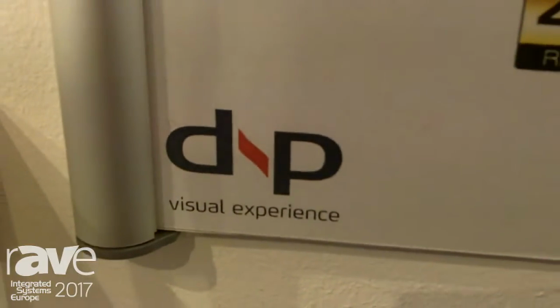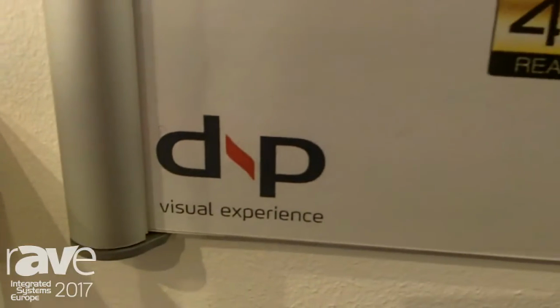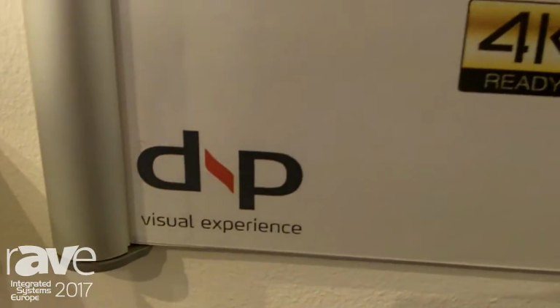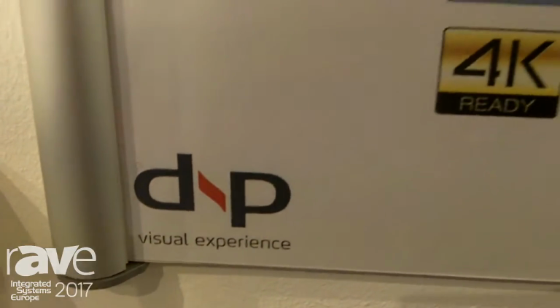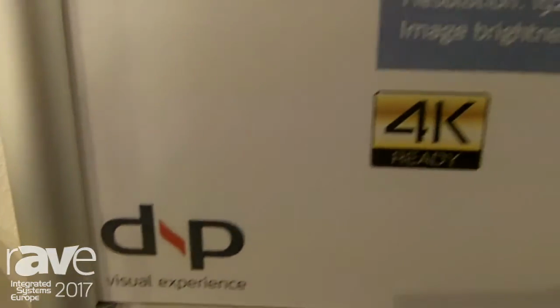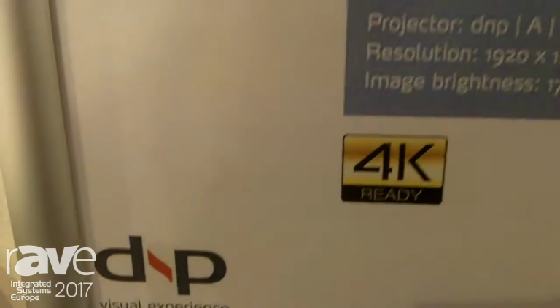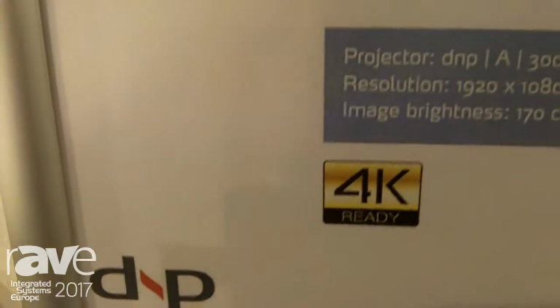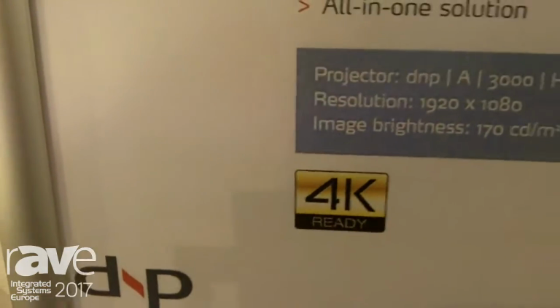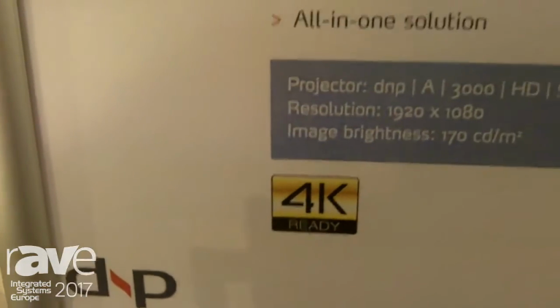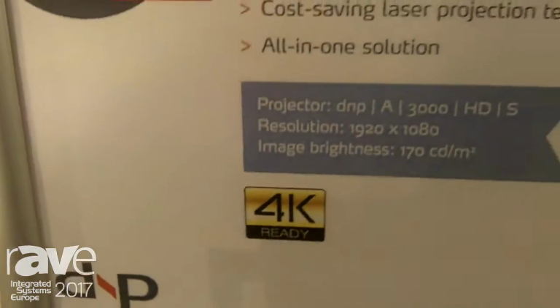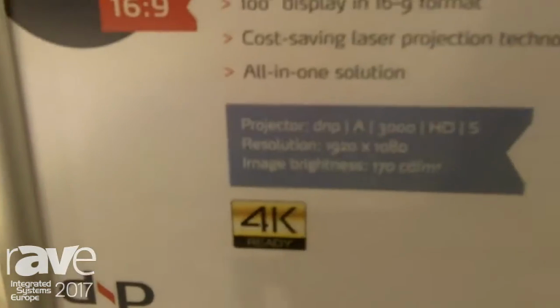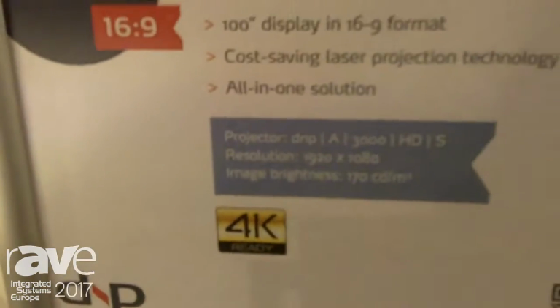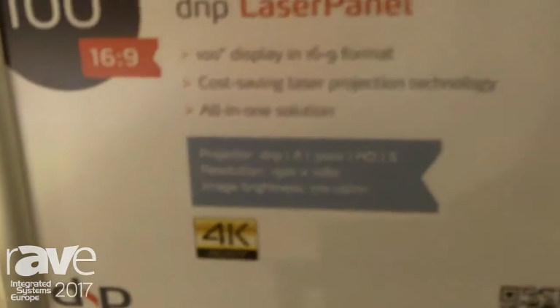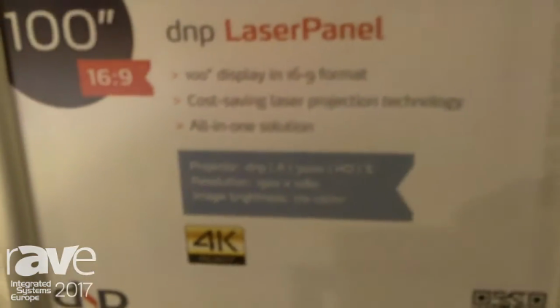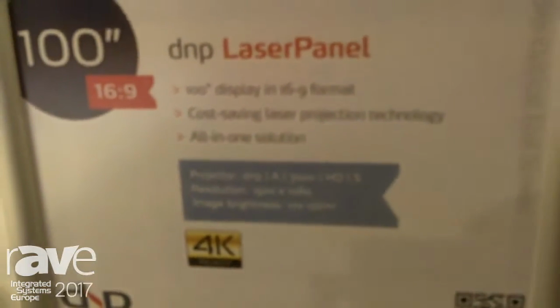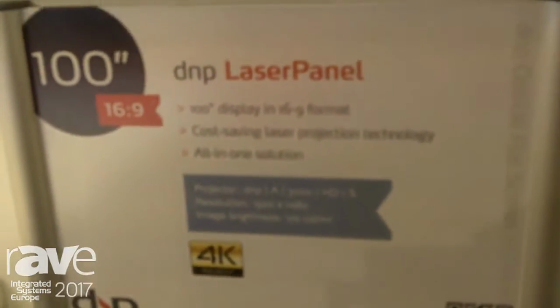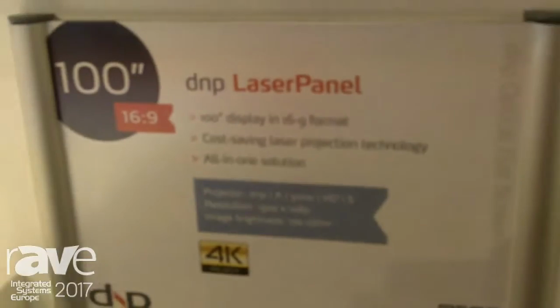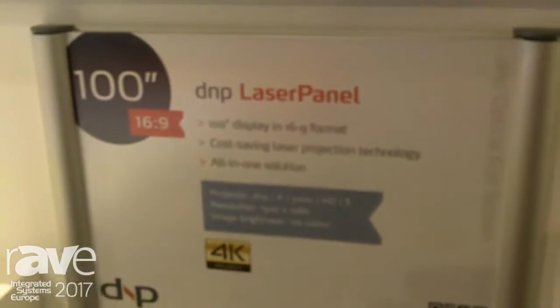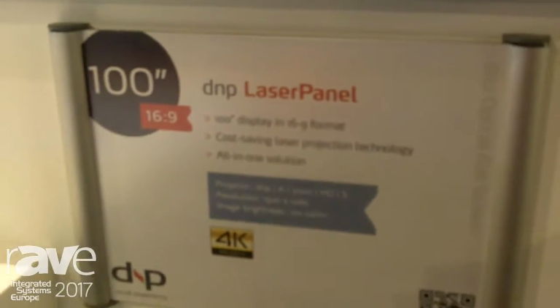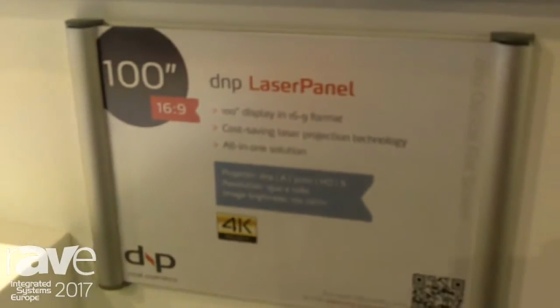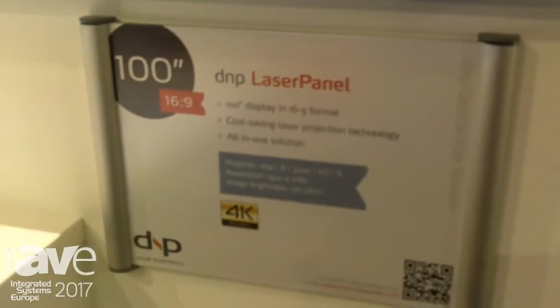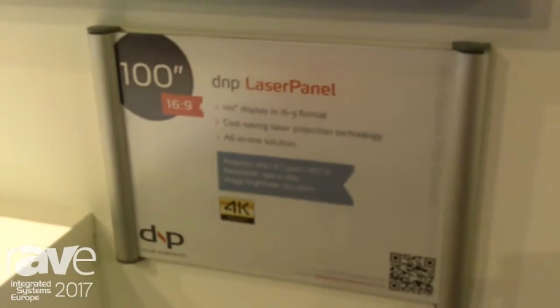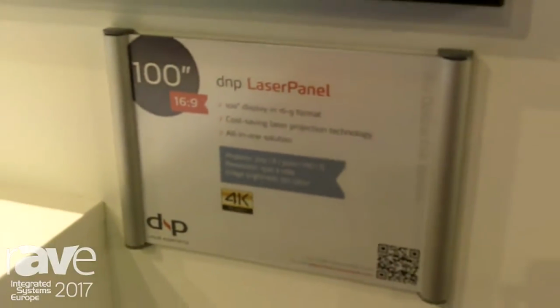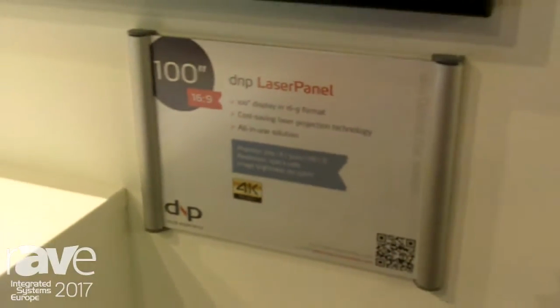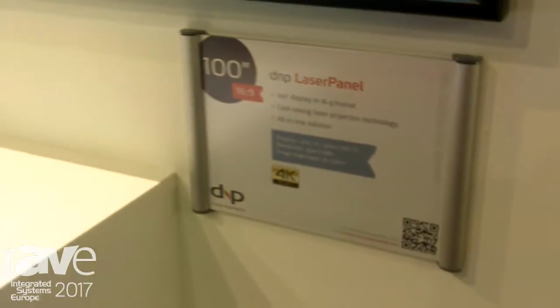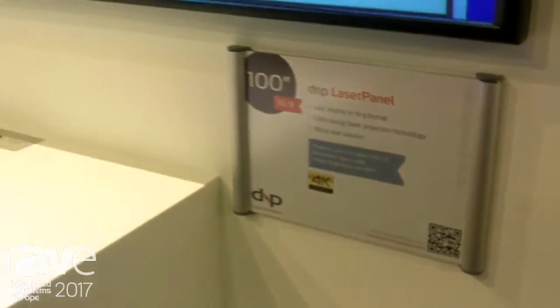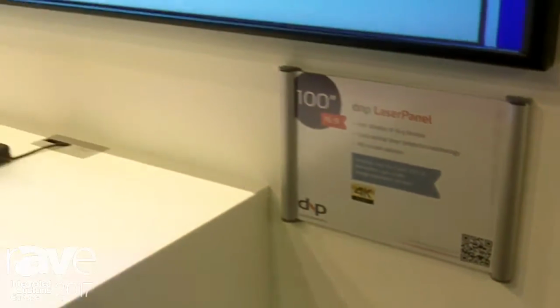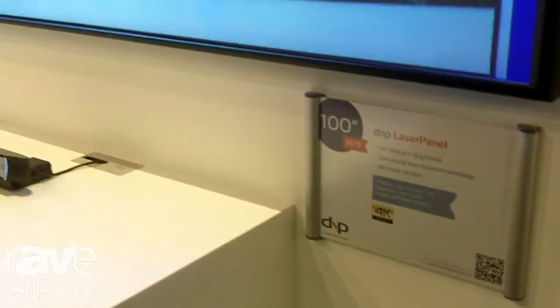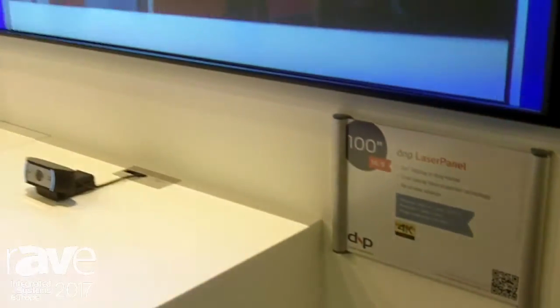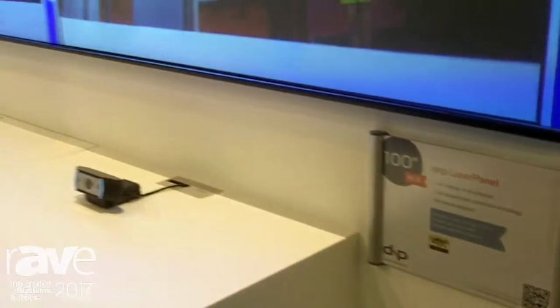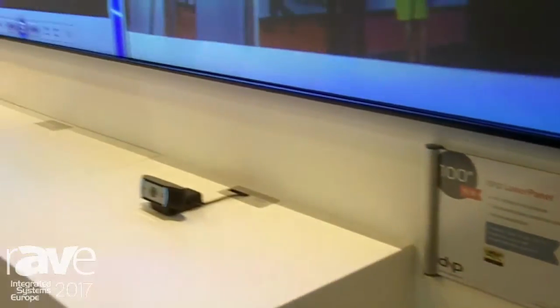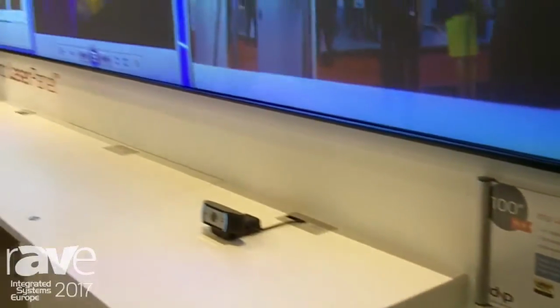Hi, I'm Johnny Jensen, senior product manager with DNB Denmark, here at ISE 2017 demonstrating our DNB laser panel.